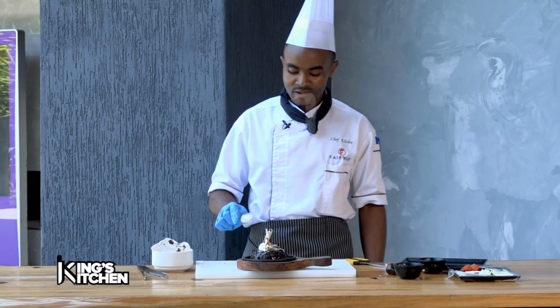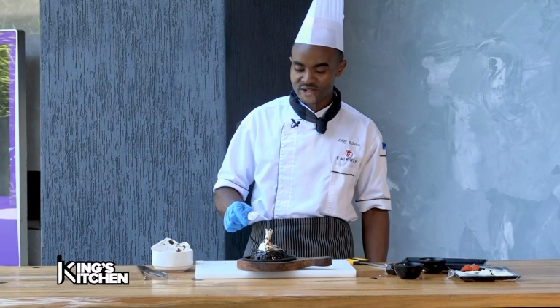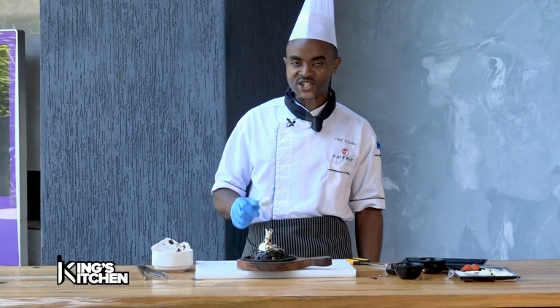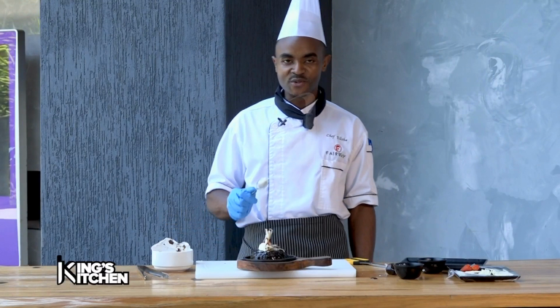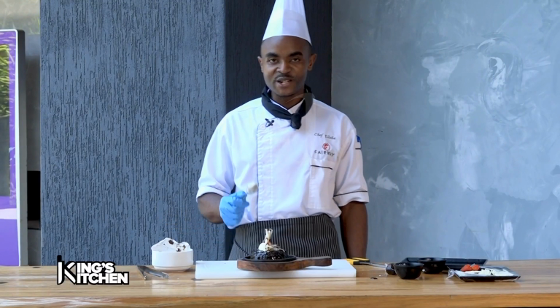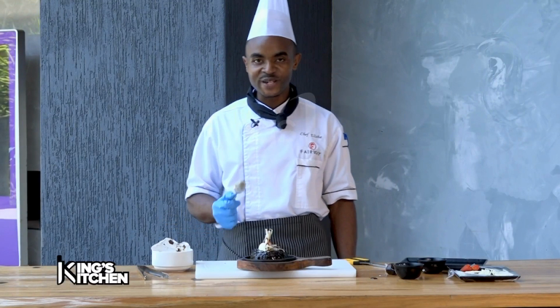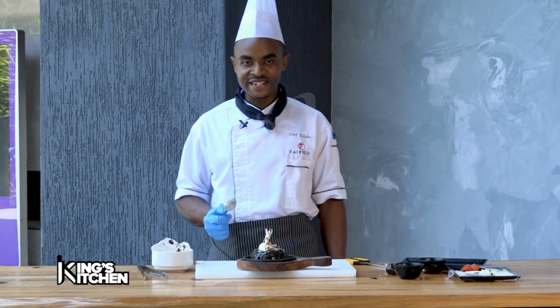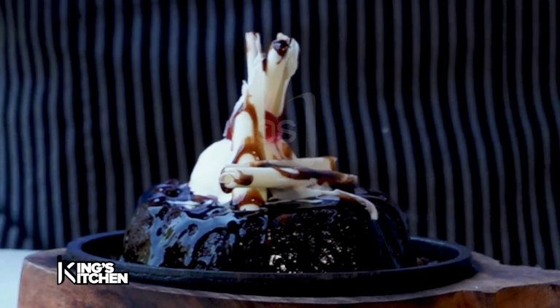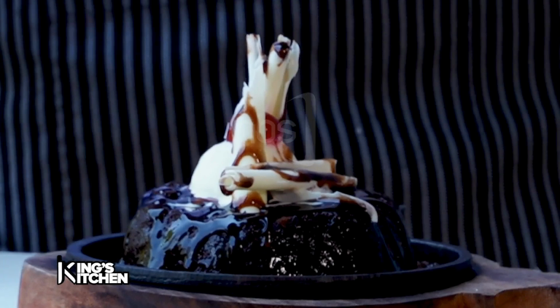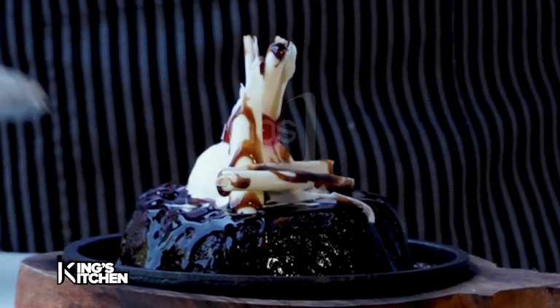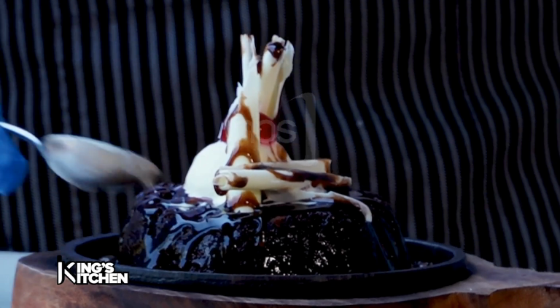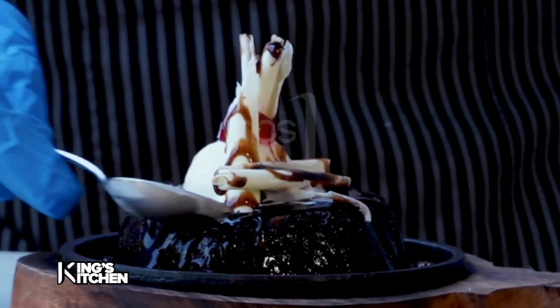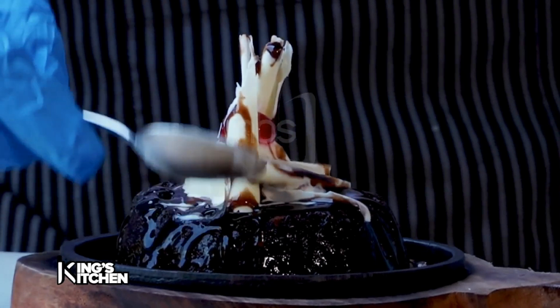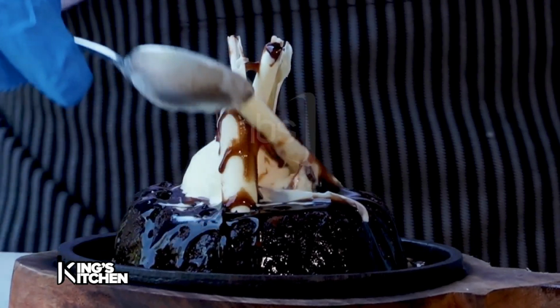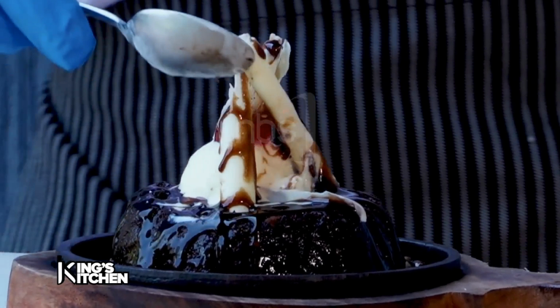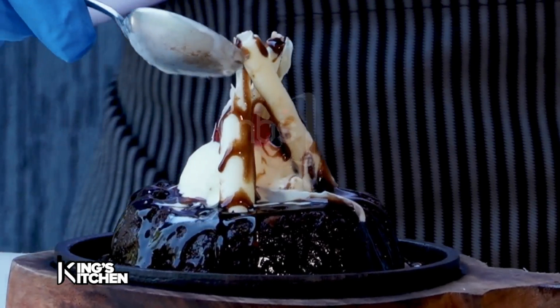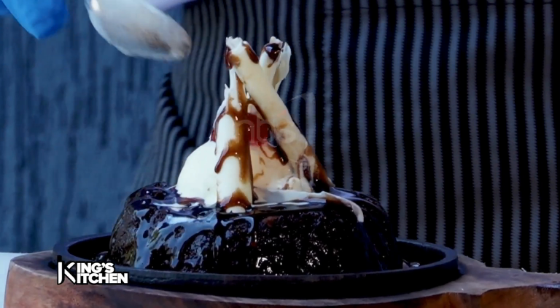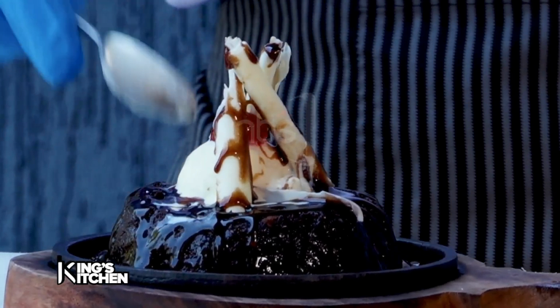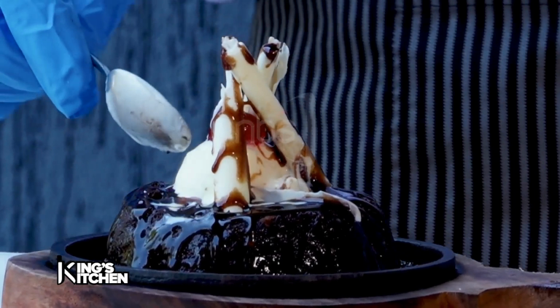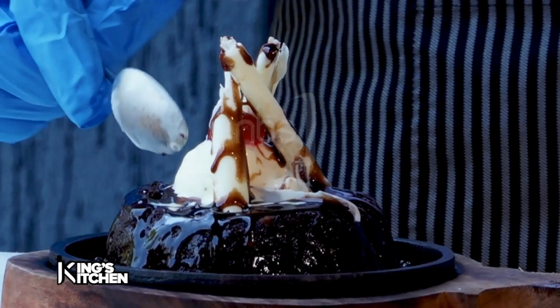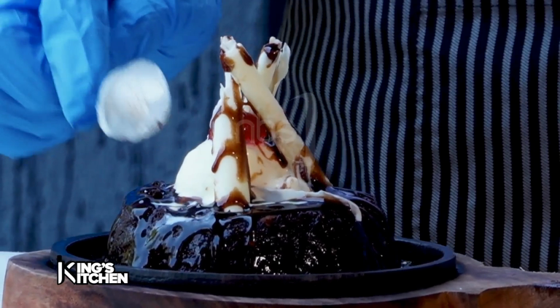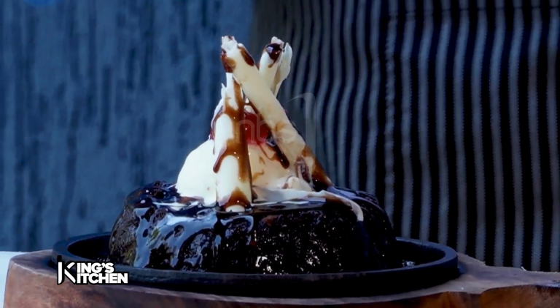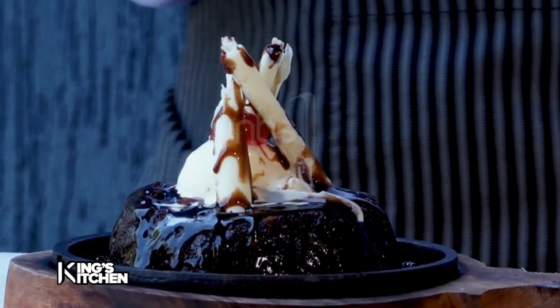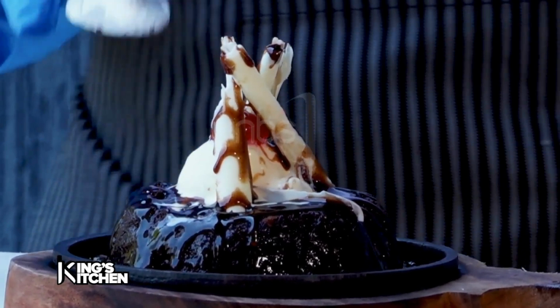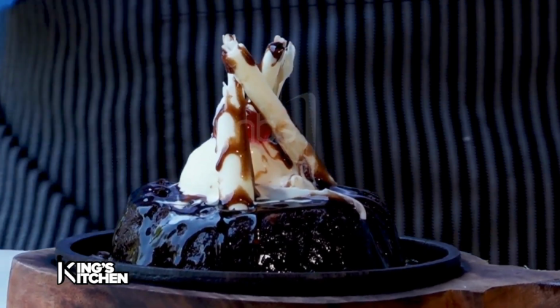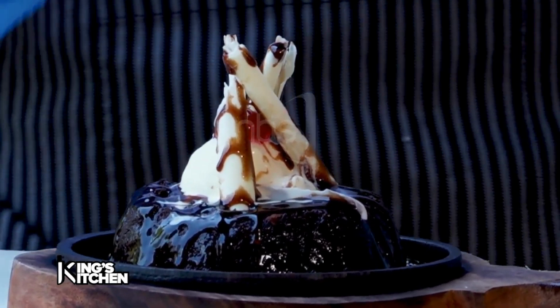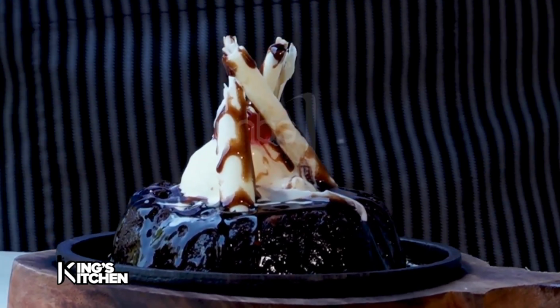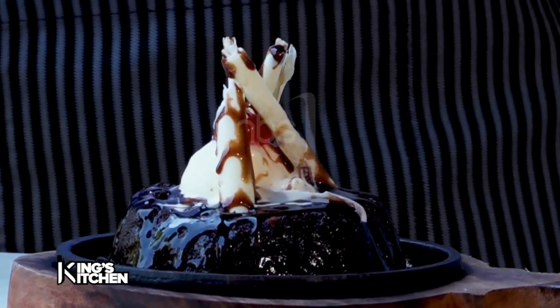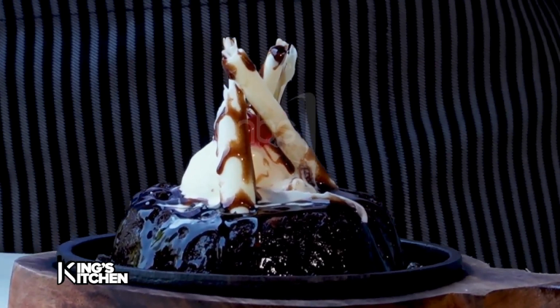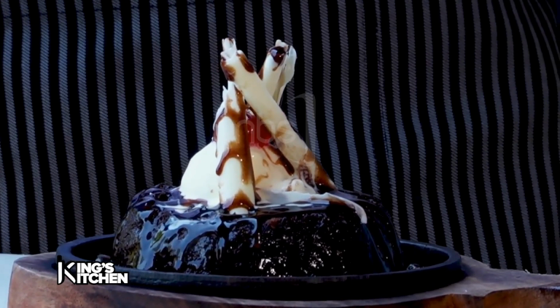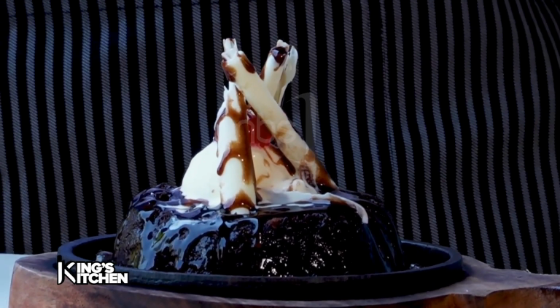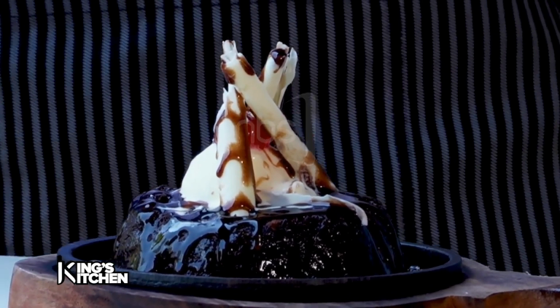So this is ready to eat. And this is our fudgy brownie with the vanilla ice cream on top.